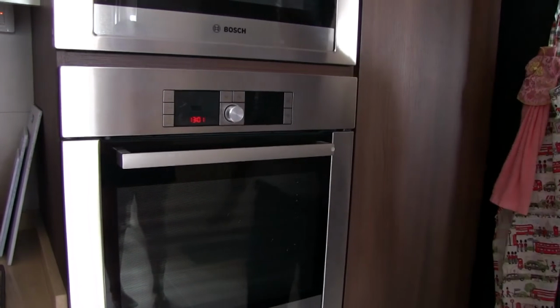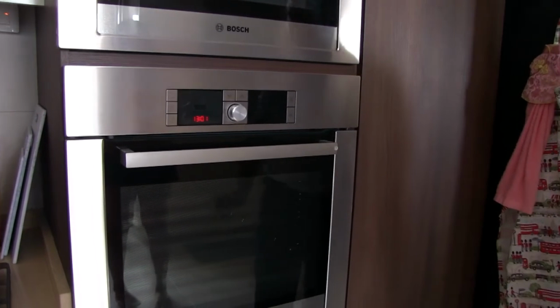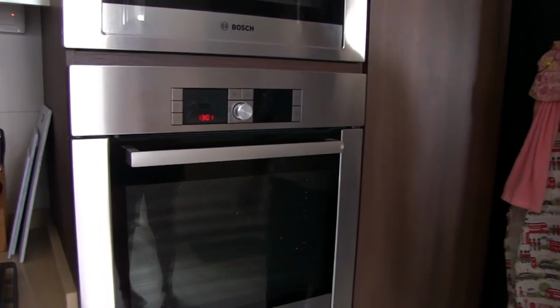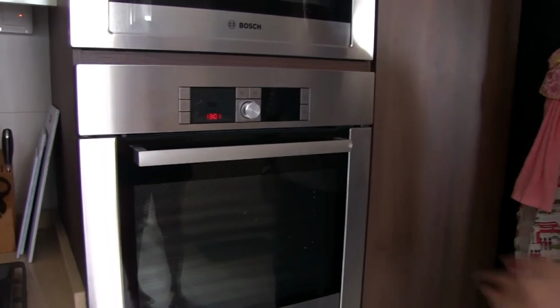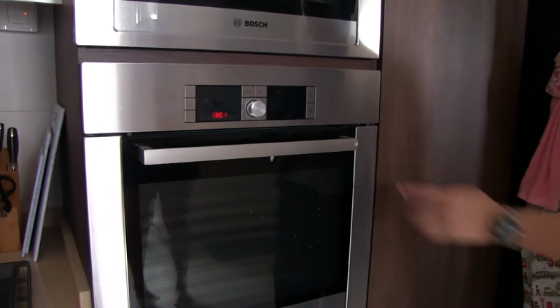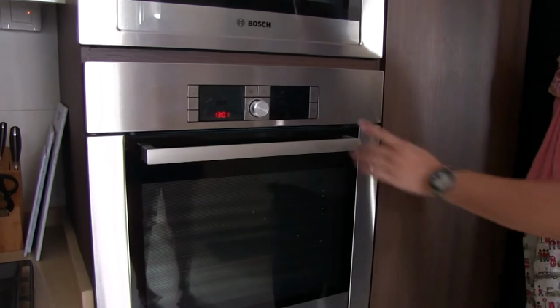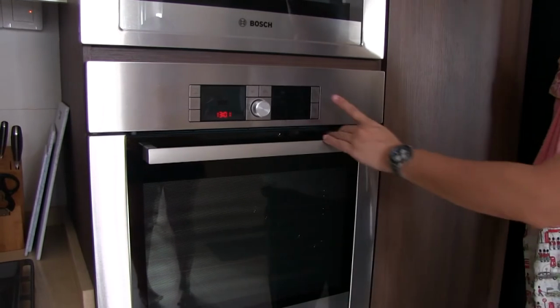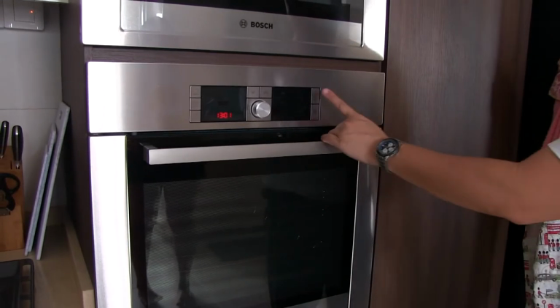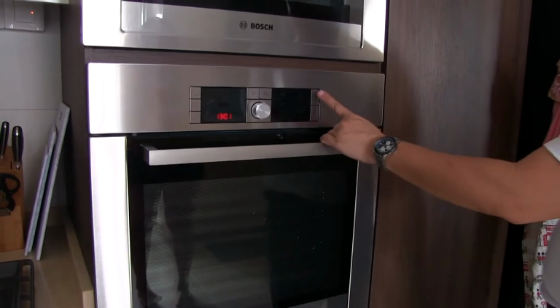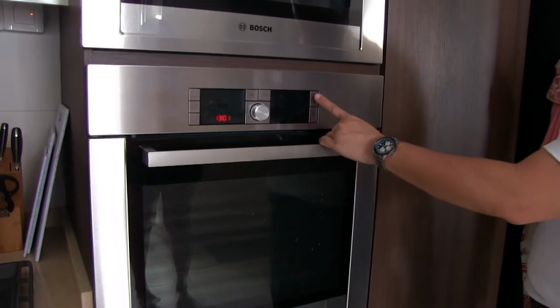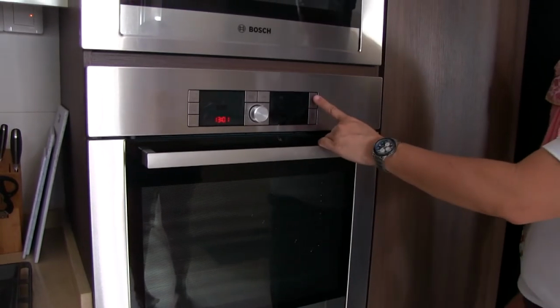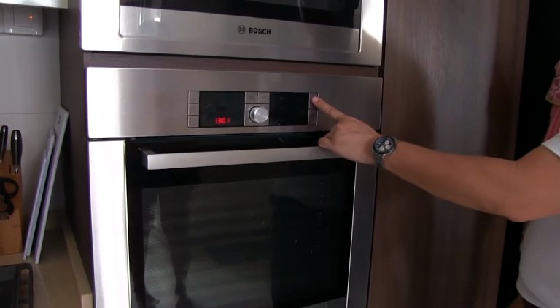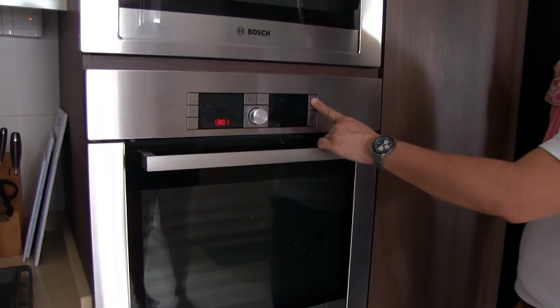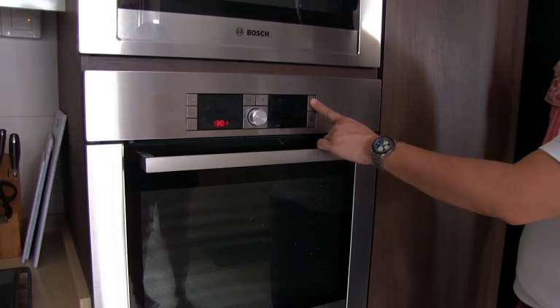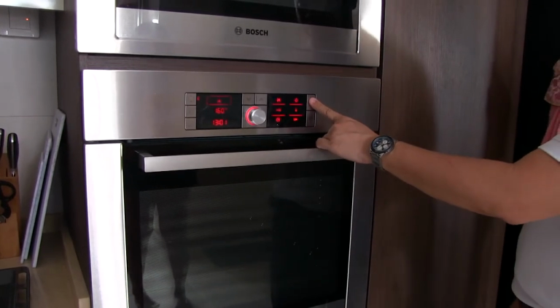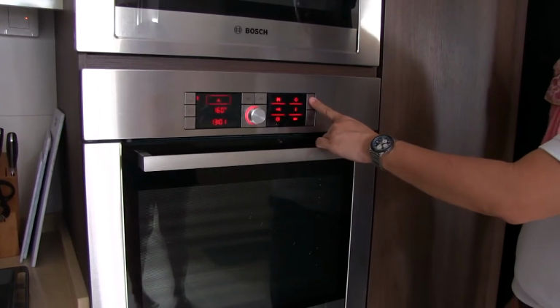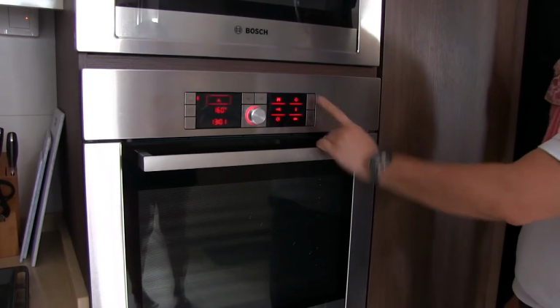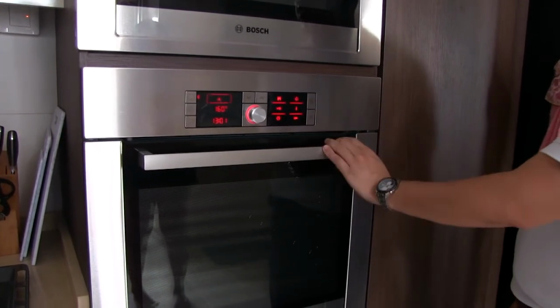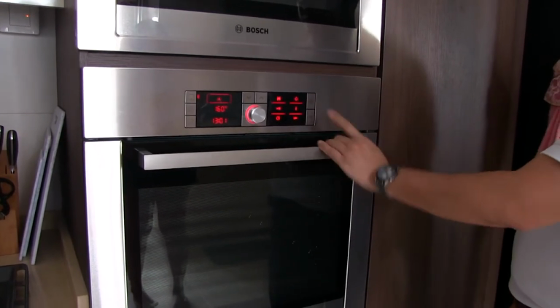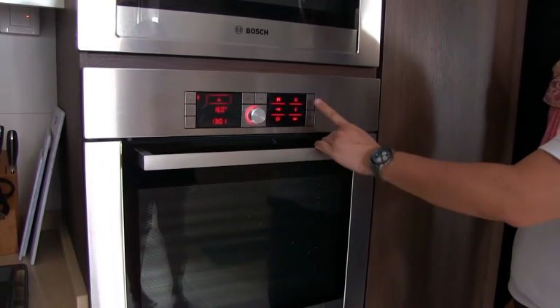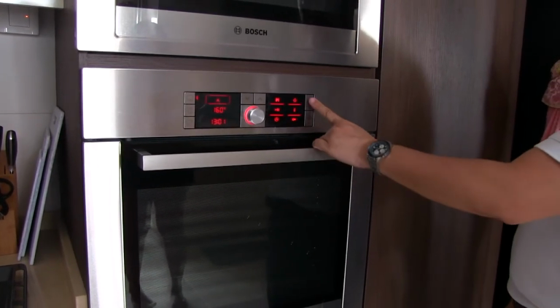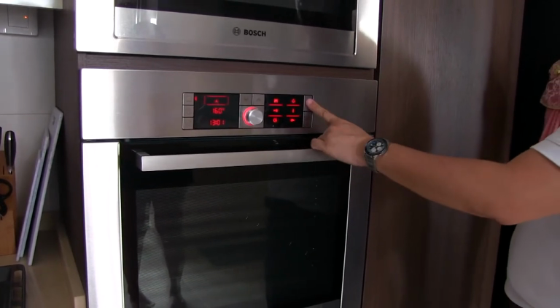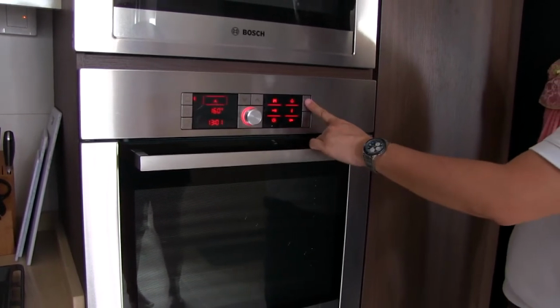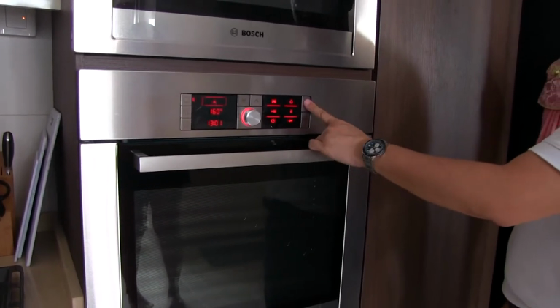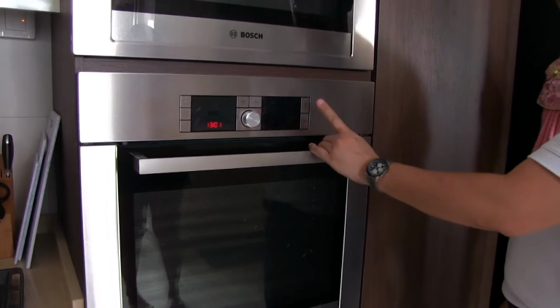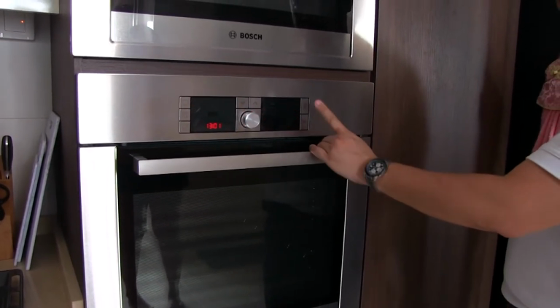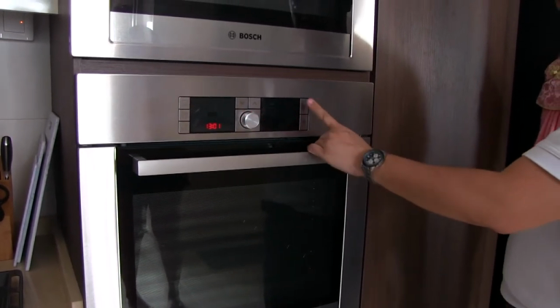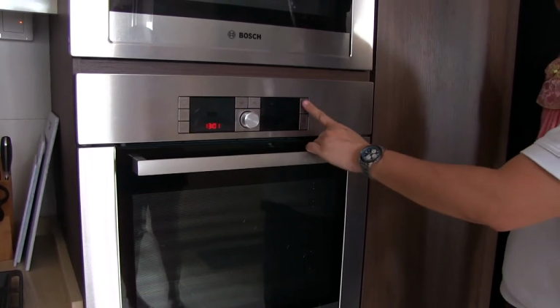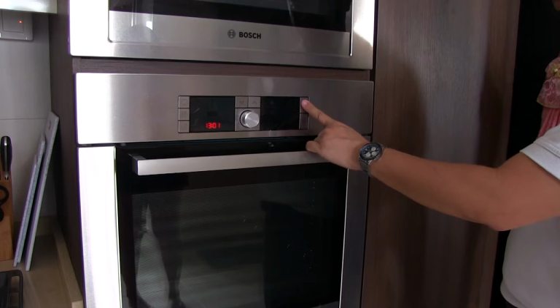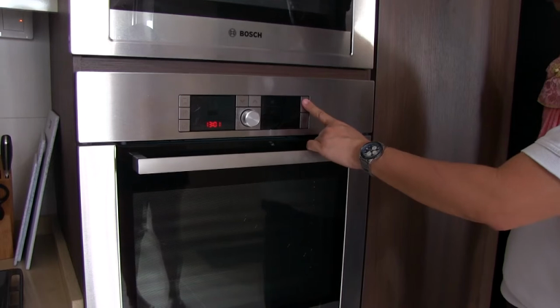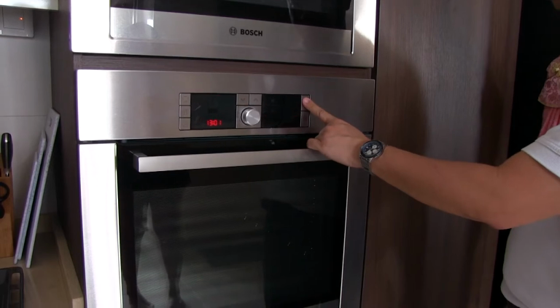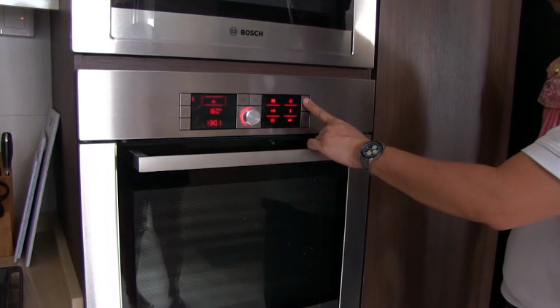Then you can start to use it. This is on — hold a bit, don't just touch, hold a bit.